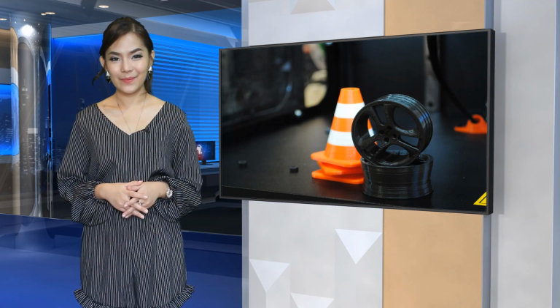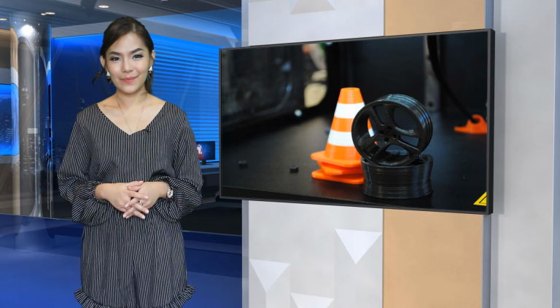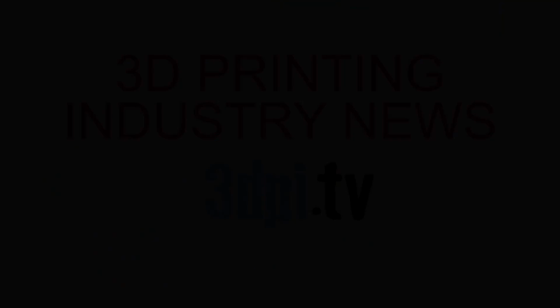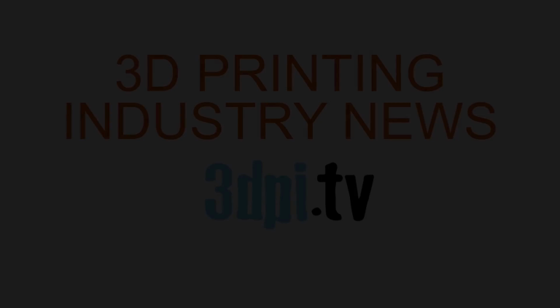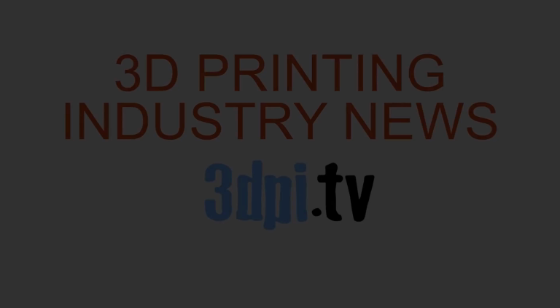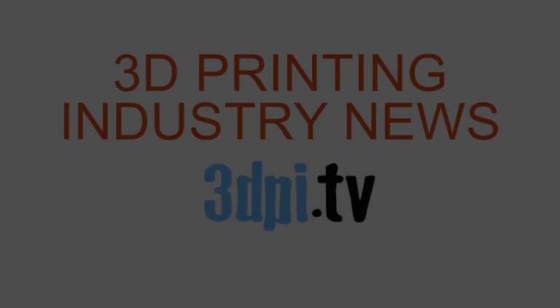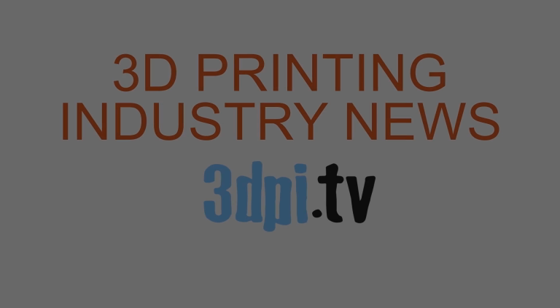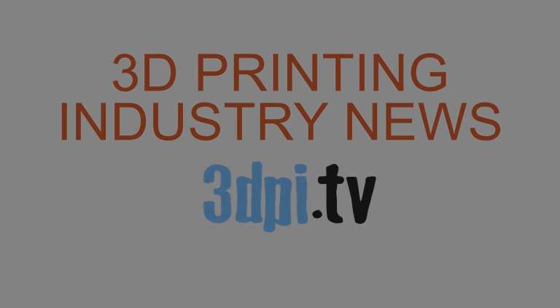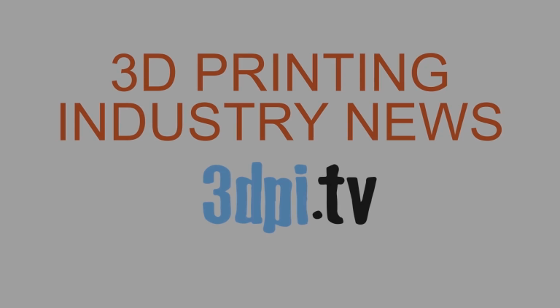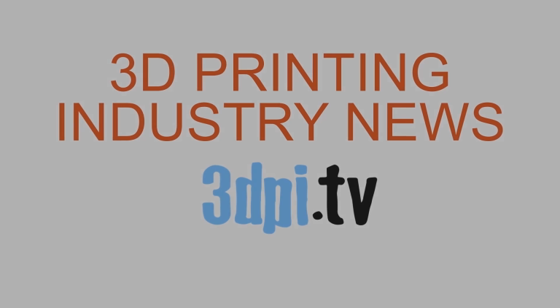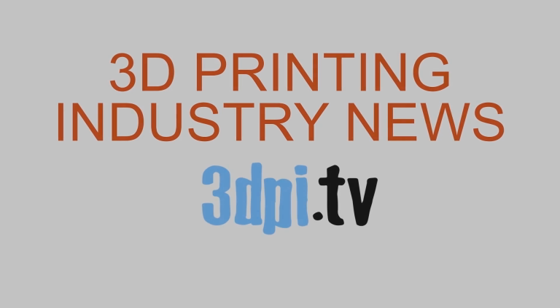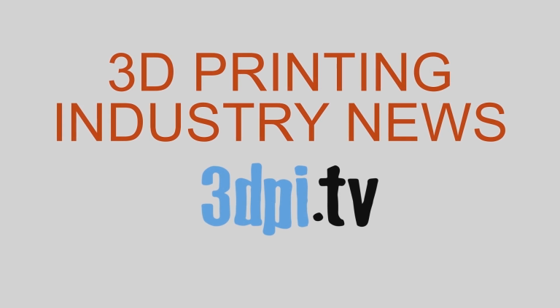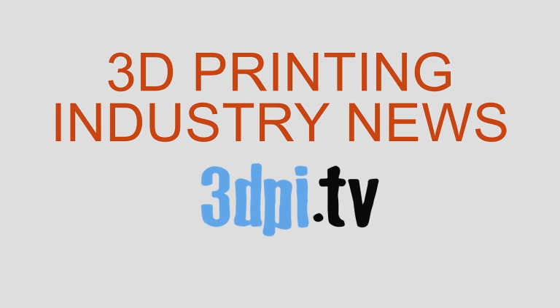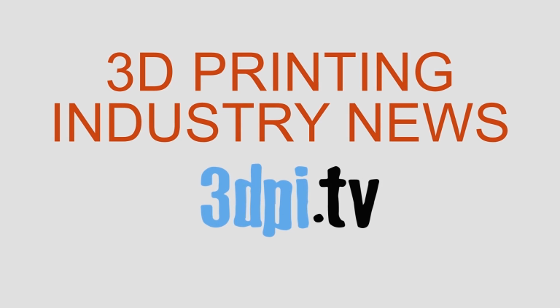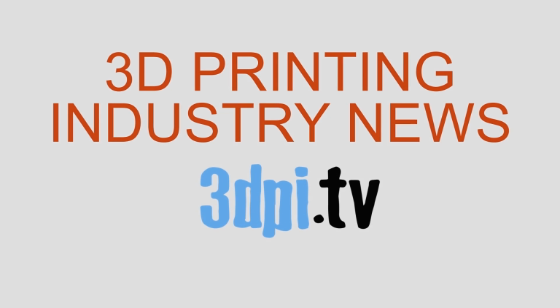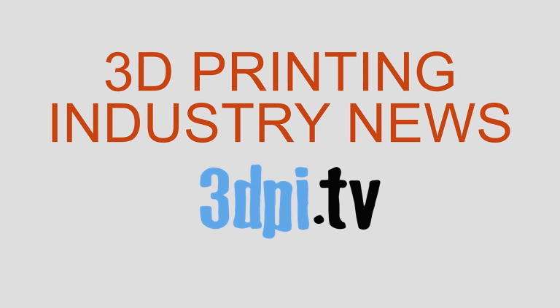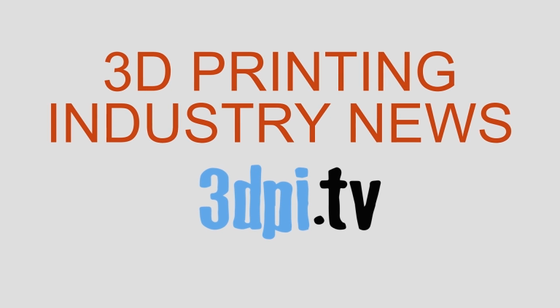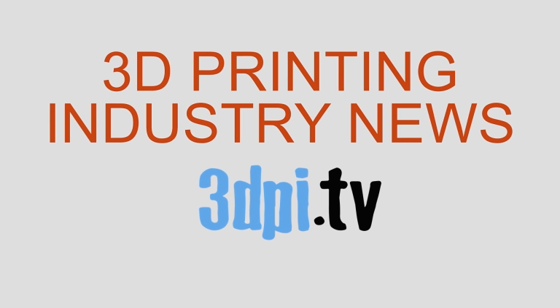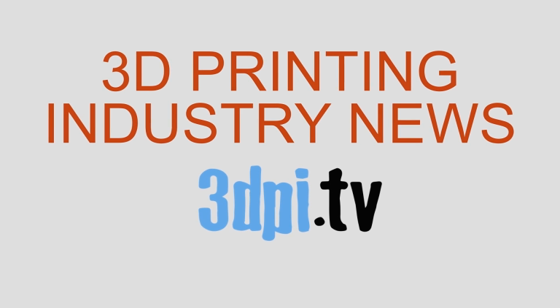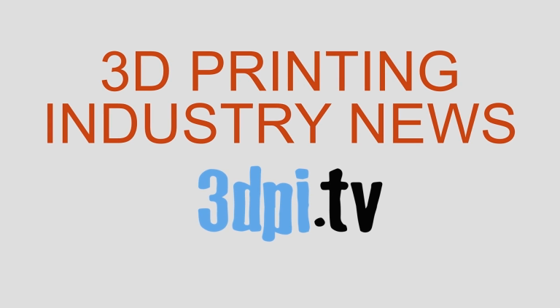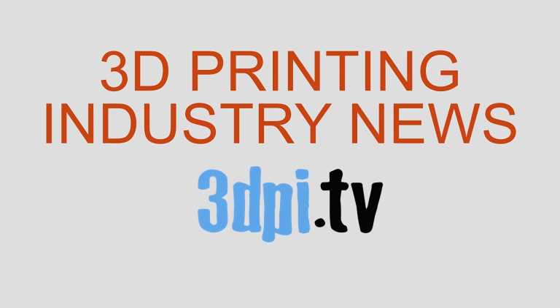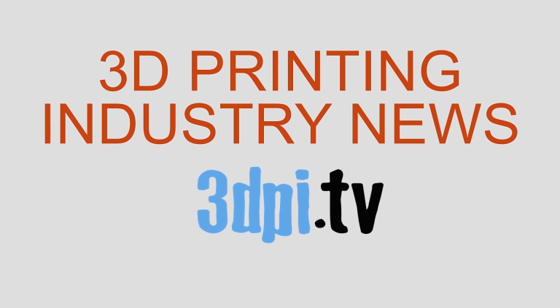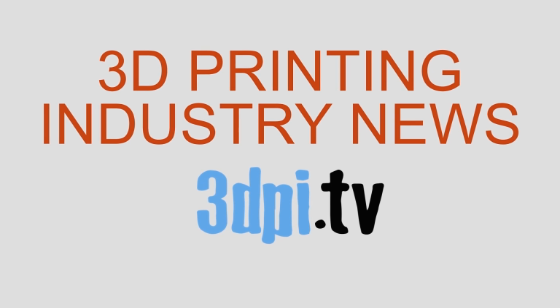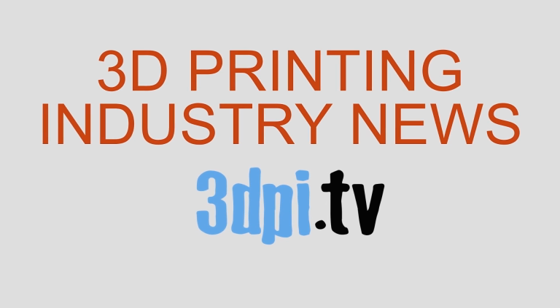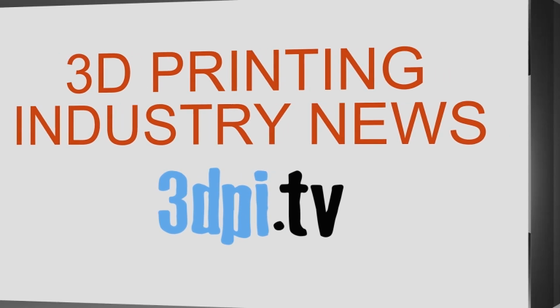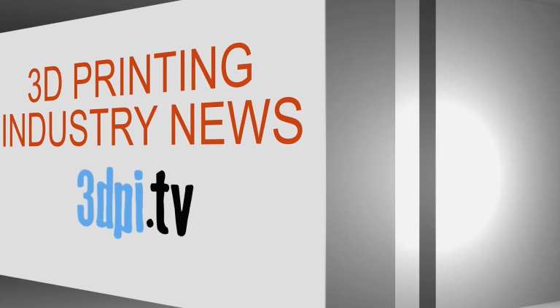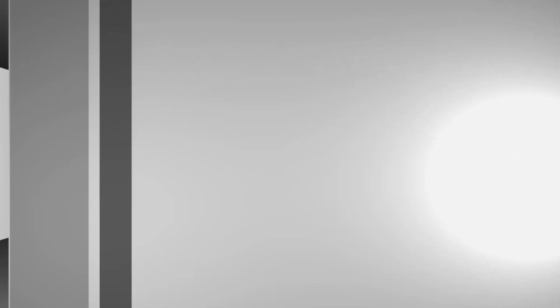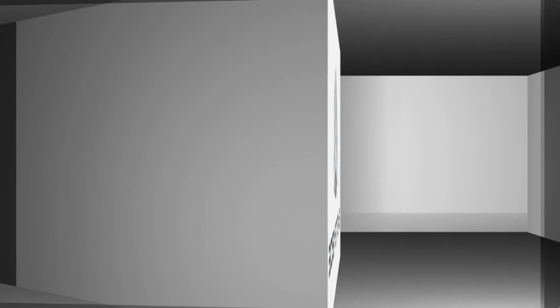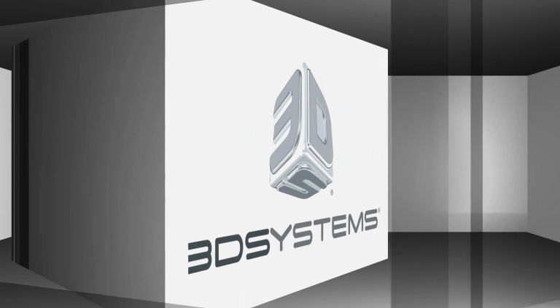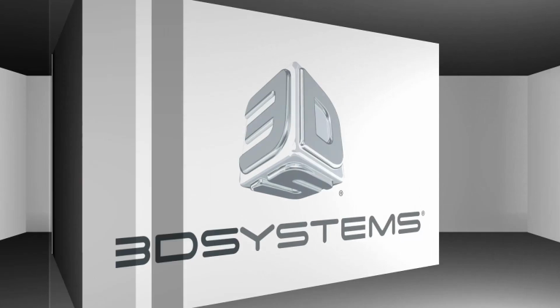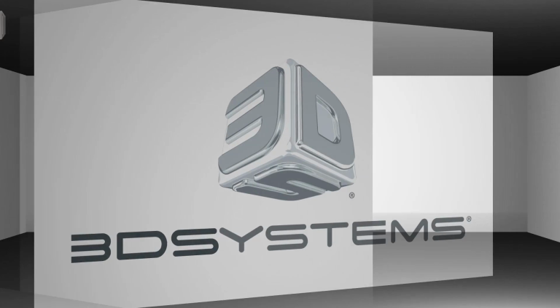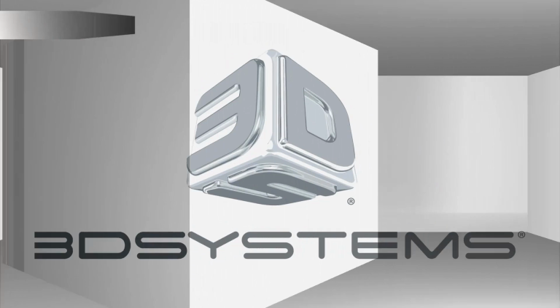Thanks for watching 3D Printing Industry News TV, brought to you by 3D Systems.